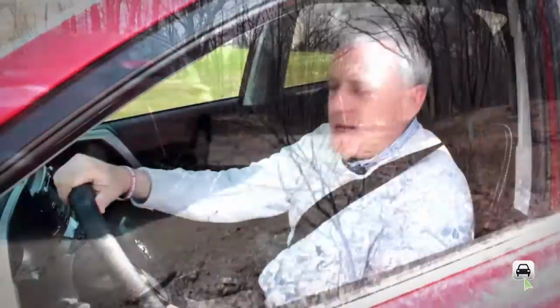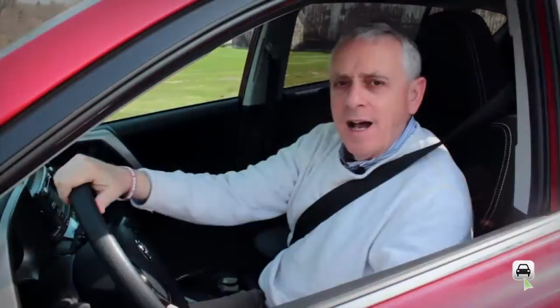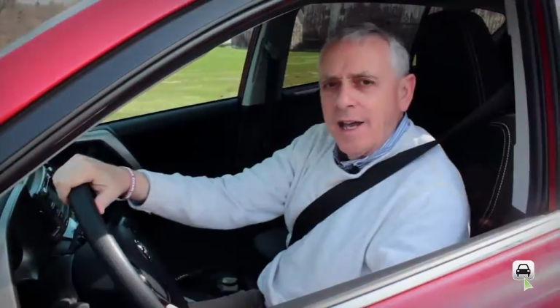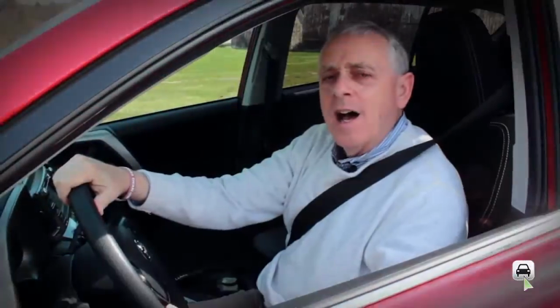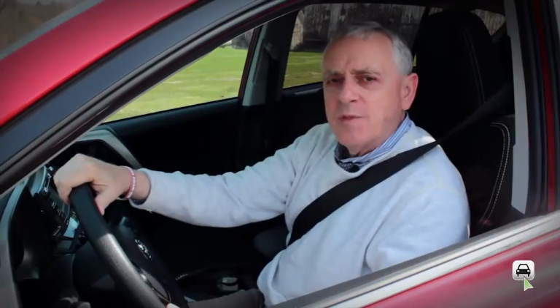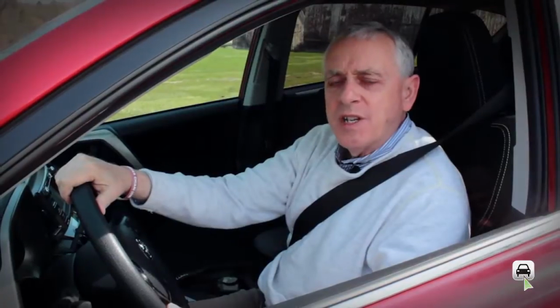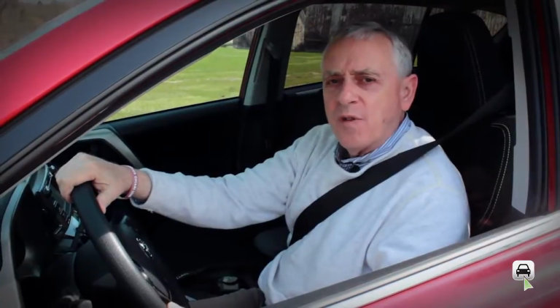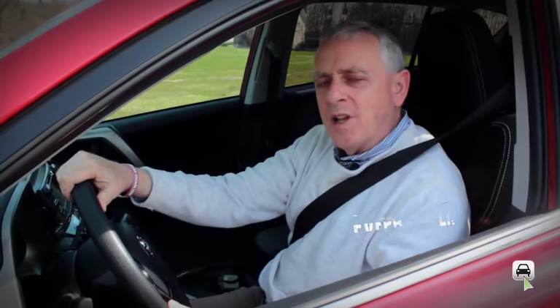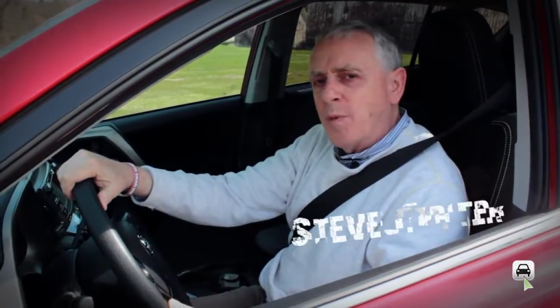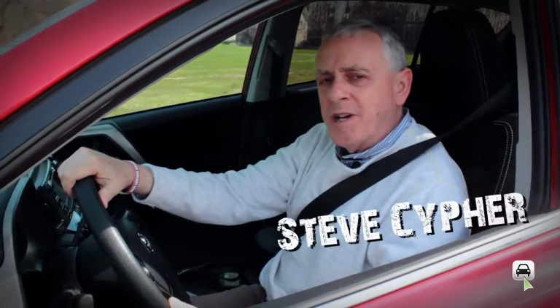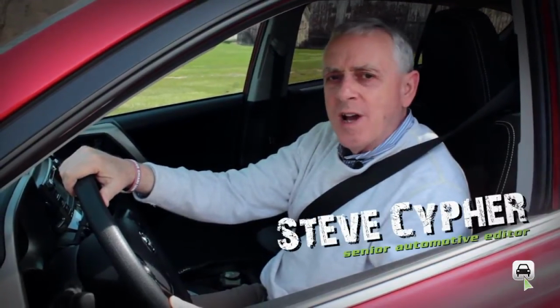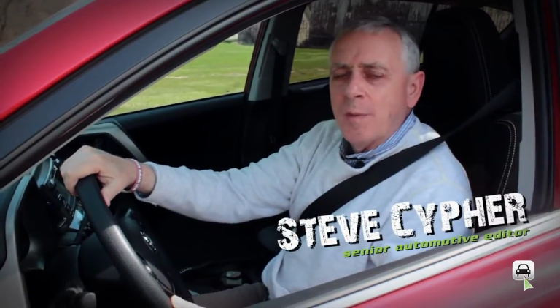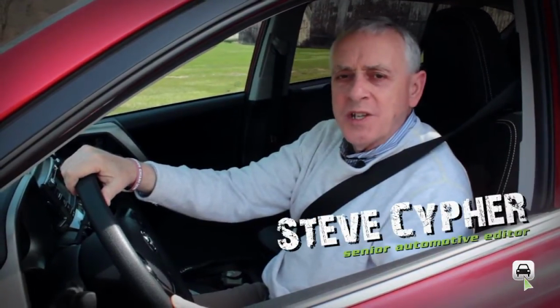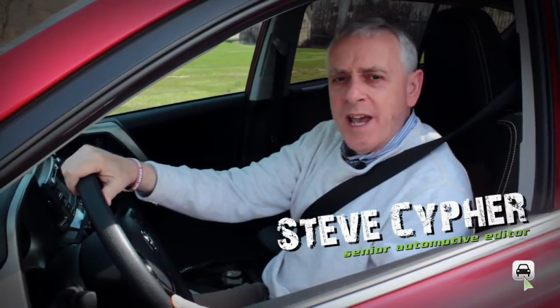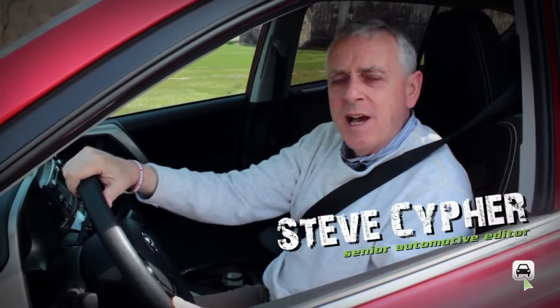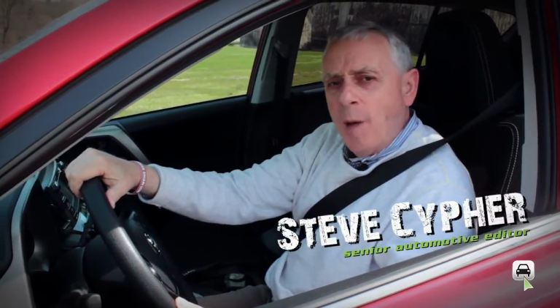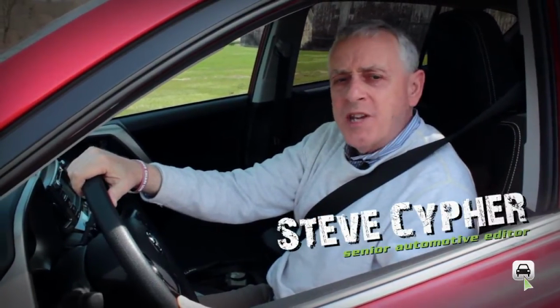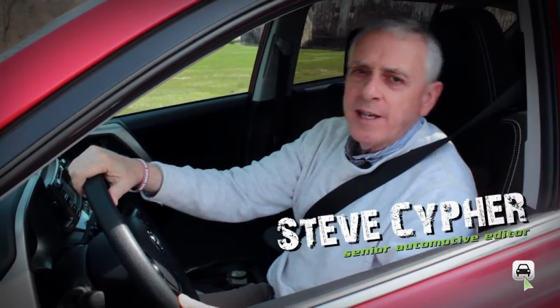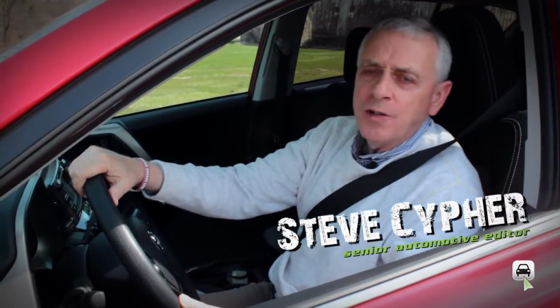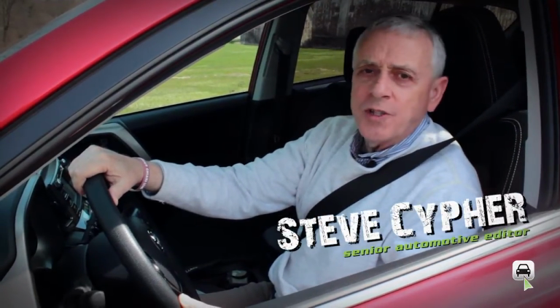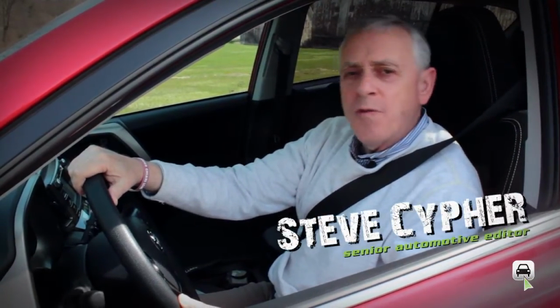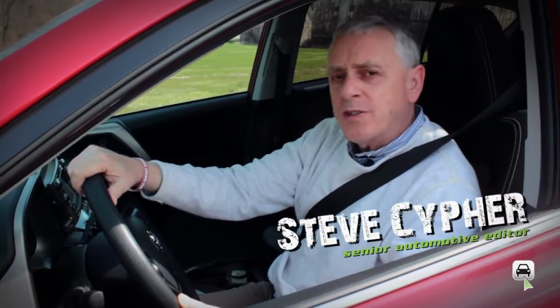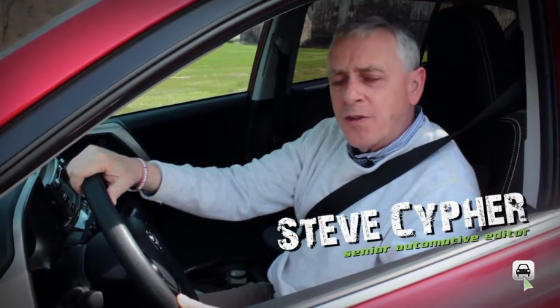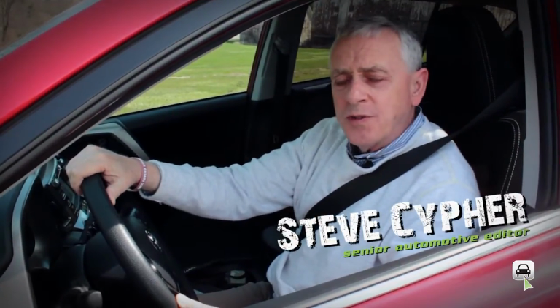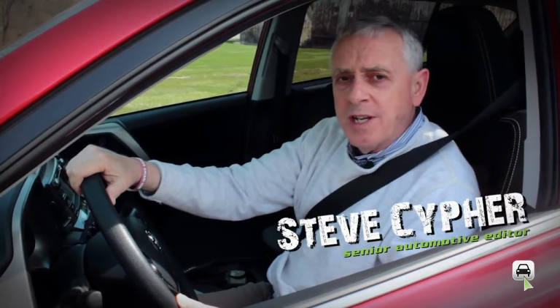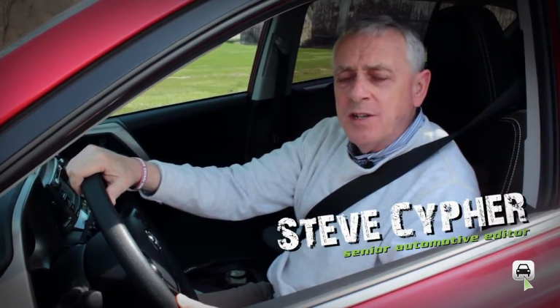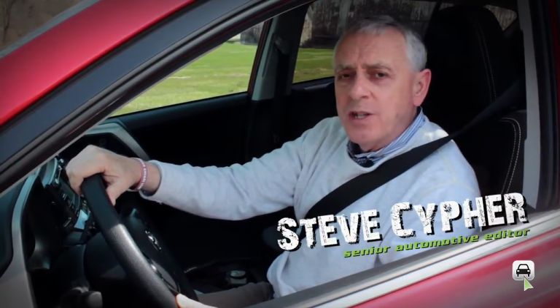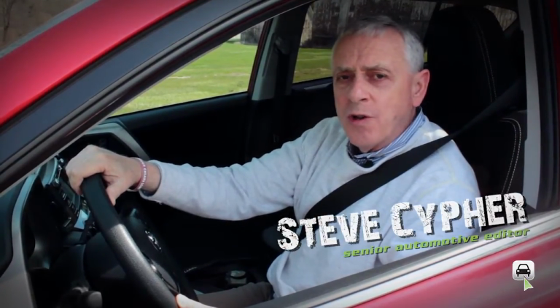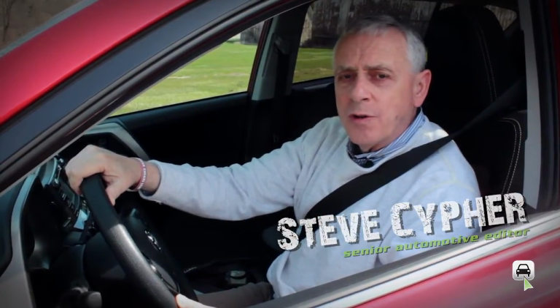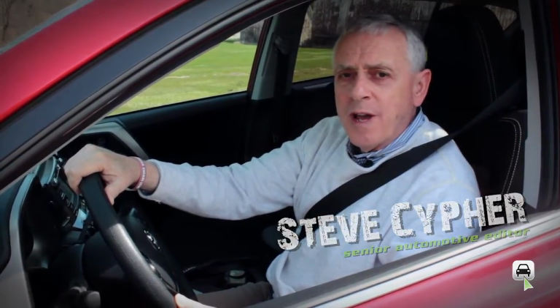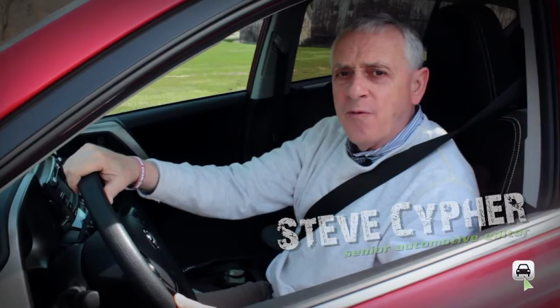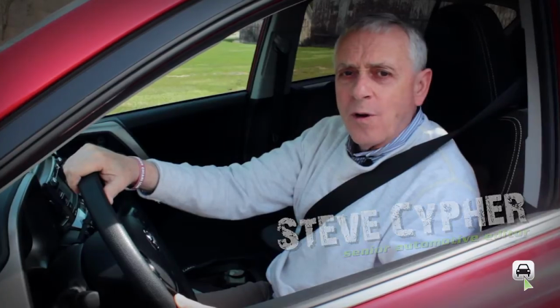Hi, I'm Steve from LotPro.com, and today I'll be taking a look at the 2013 Toyota RAV4.